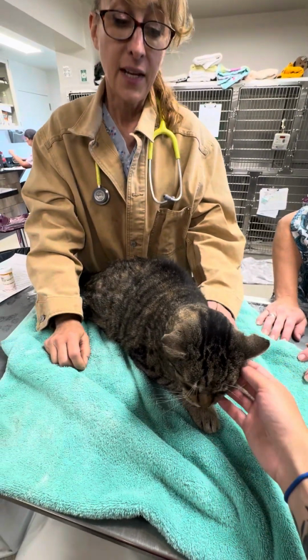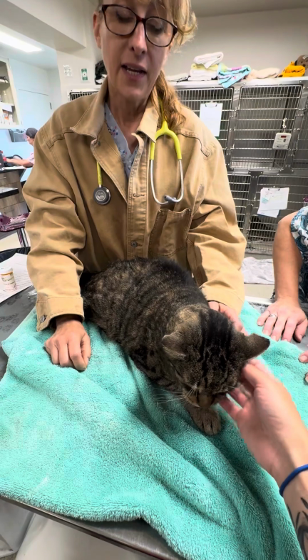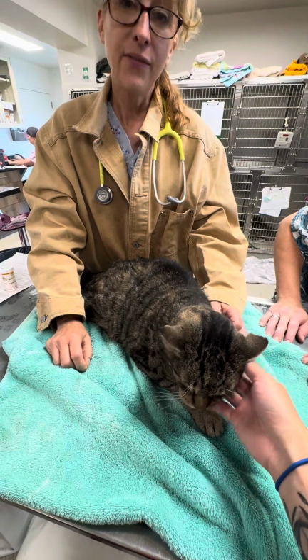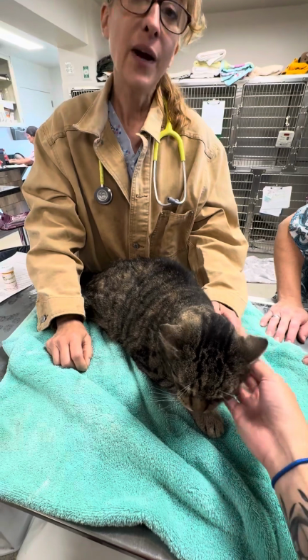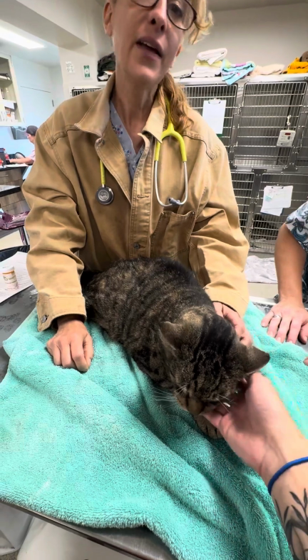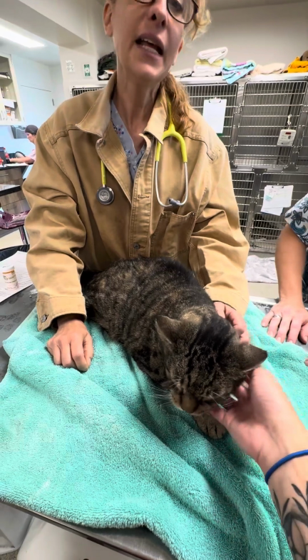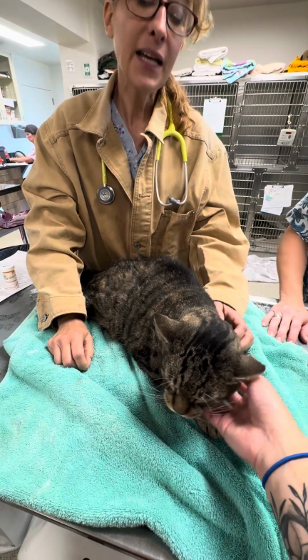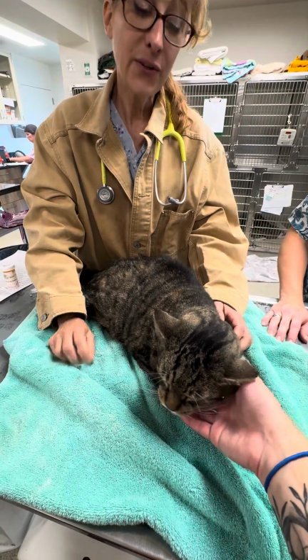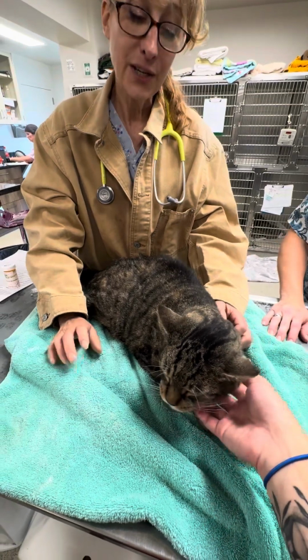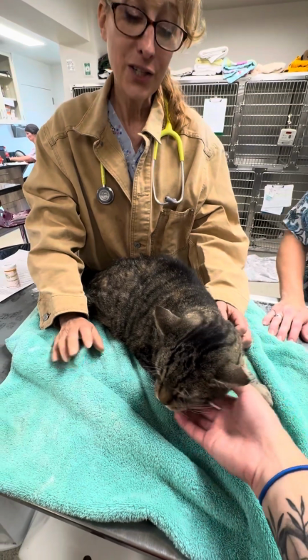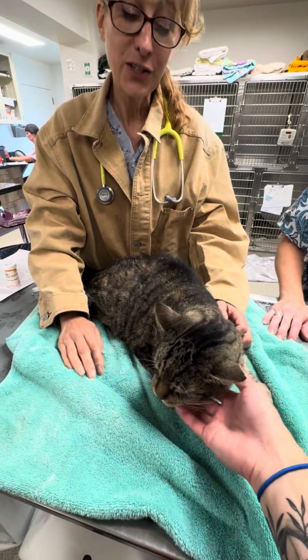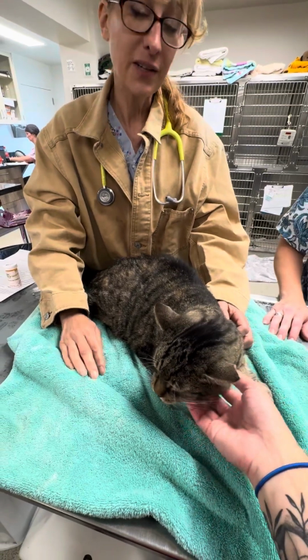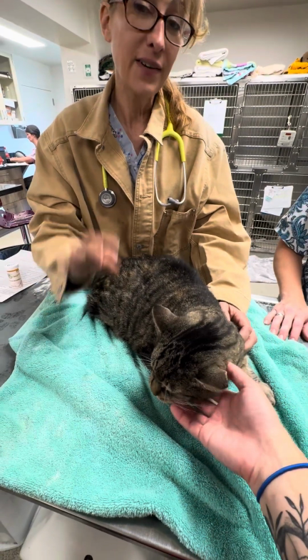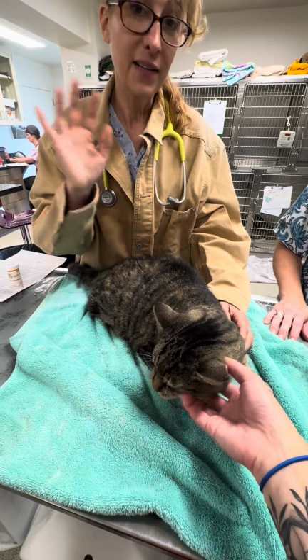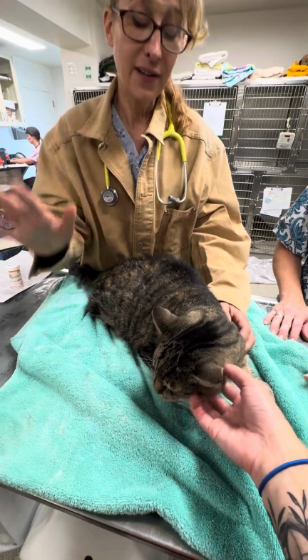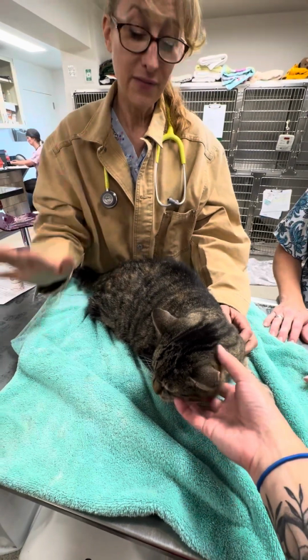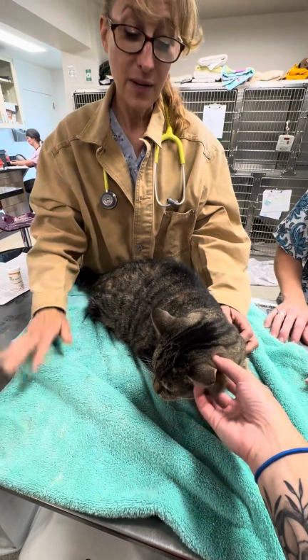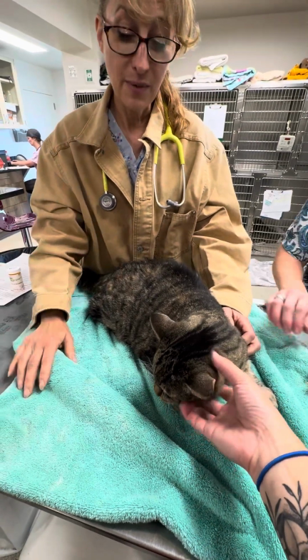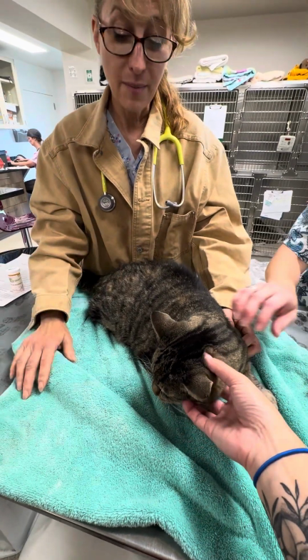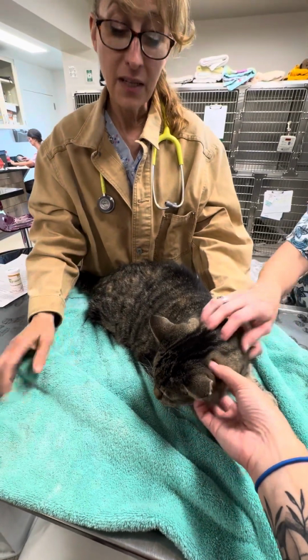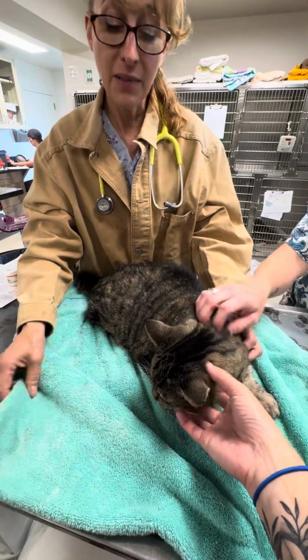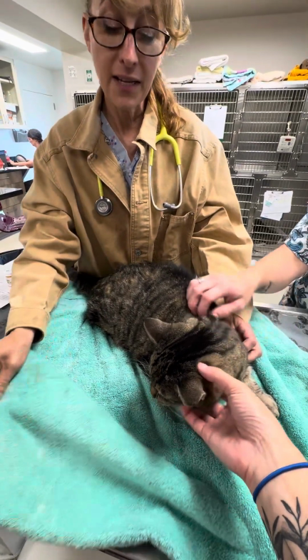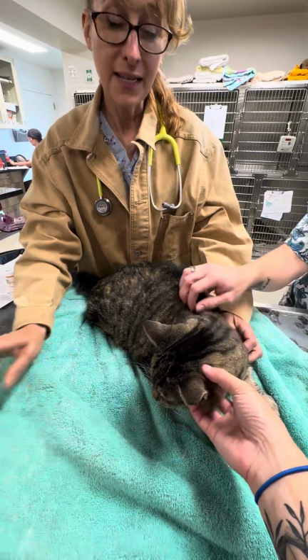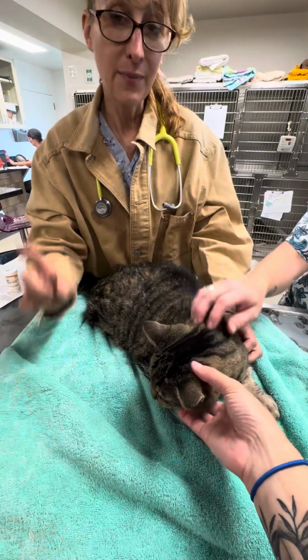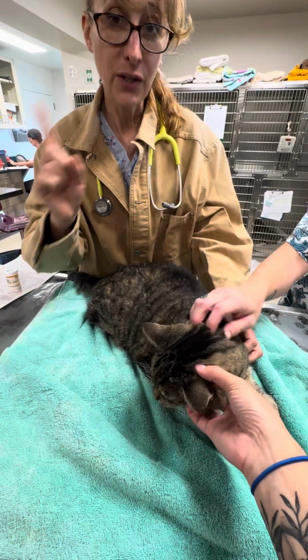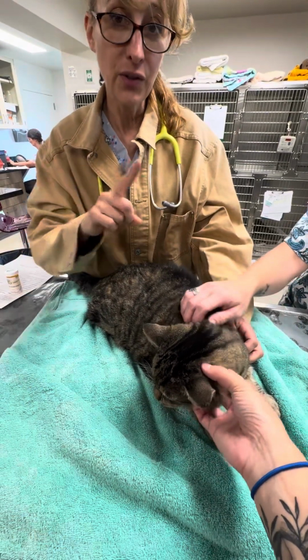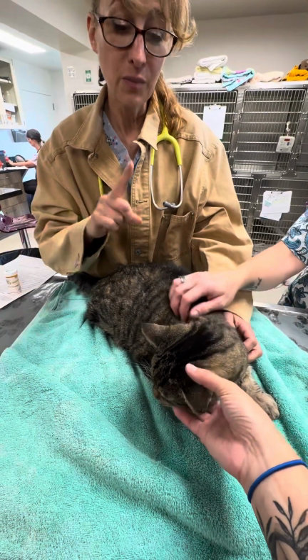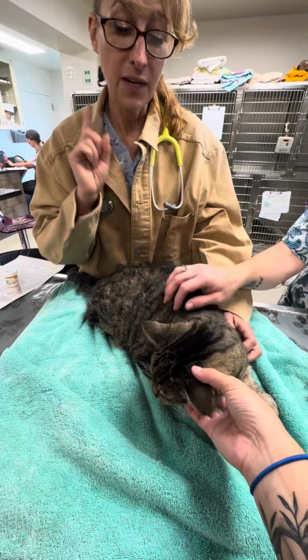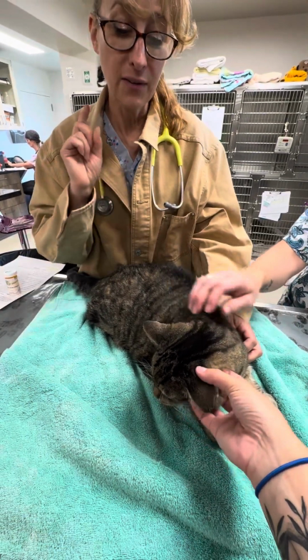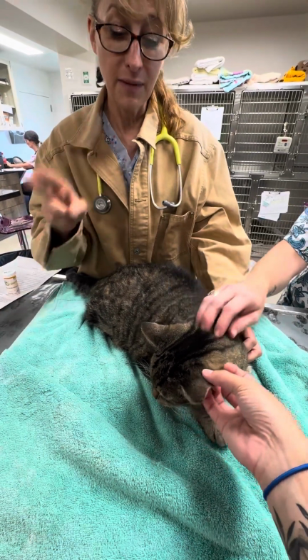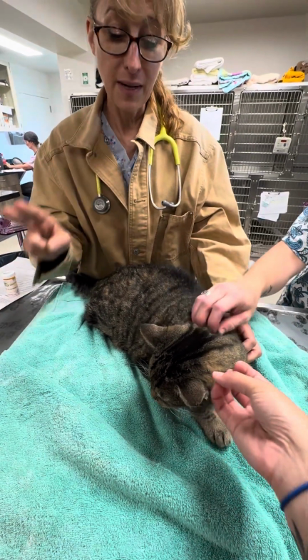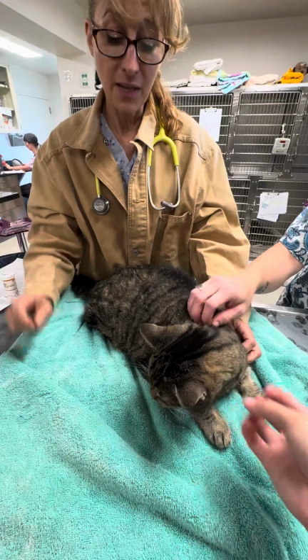If you have any other questions, you can find a lot of information about blocked cats at my YouTube channel and my blog.